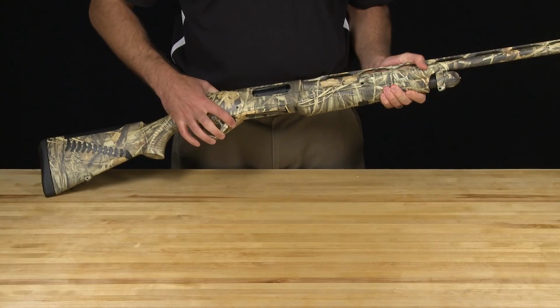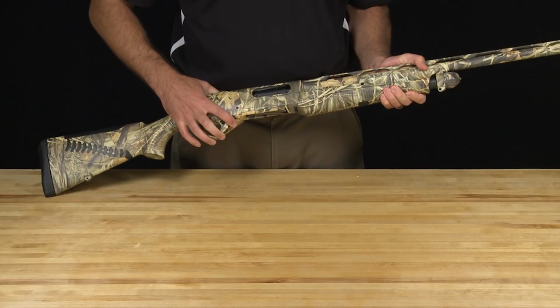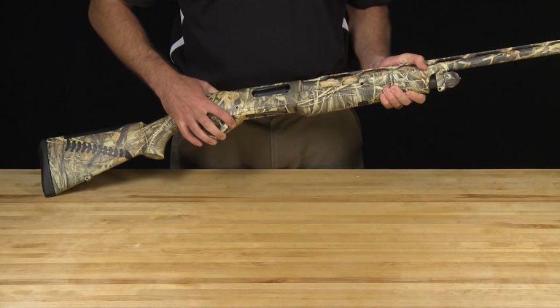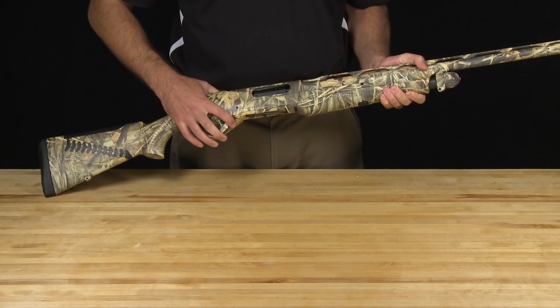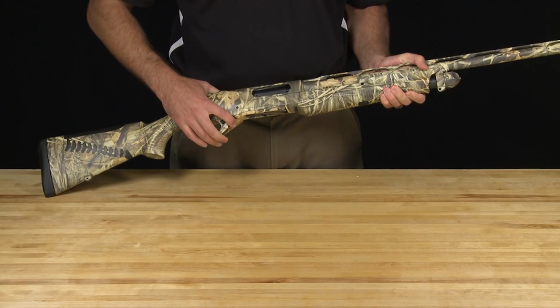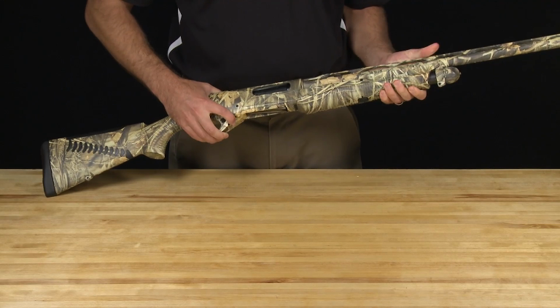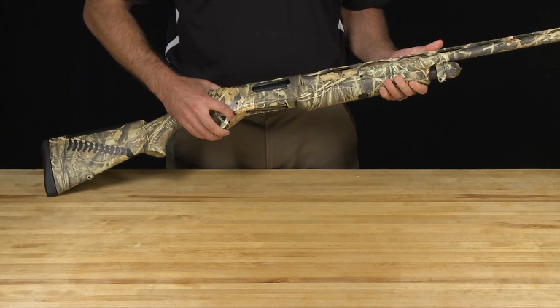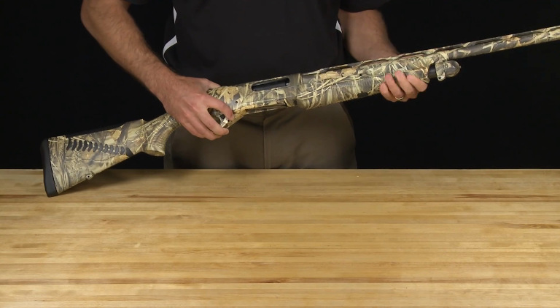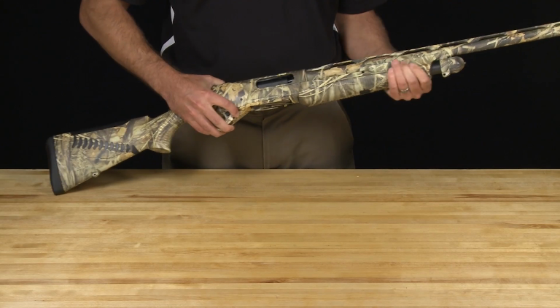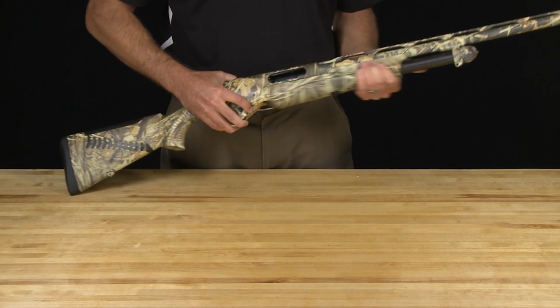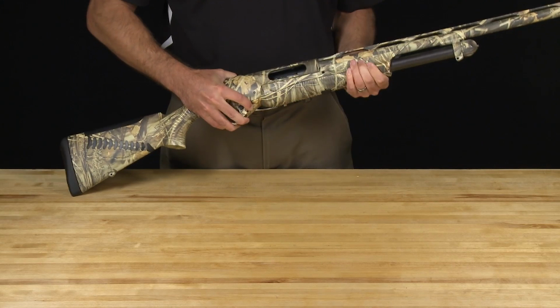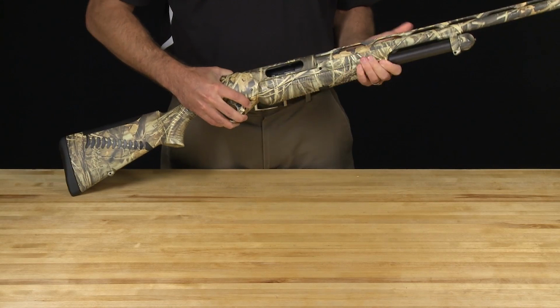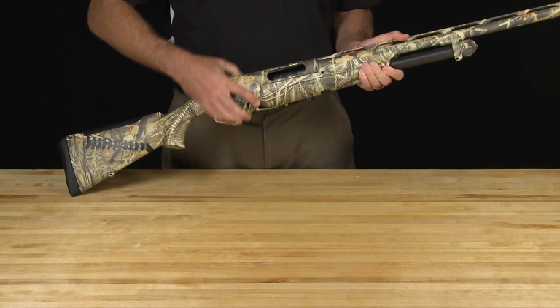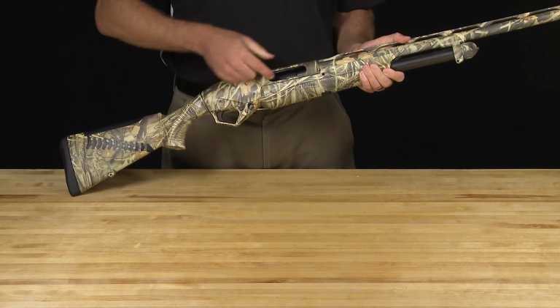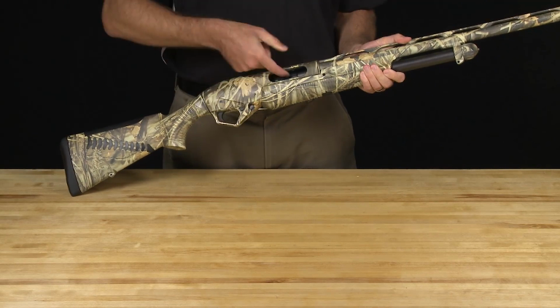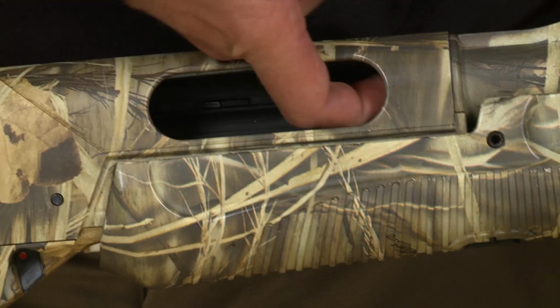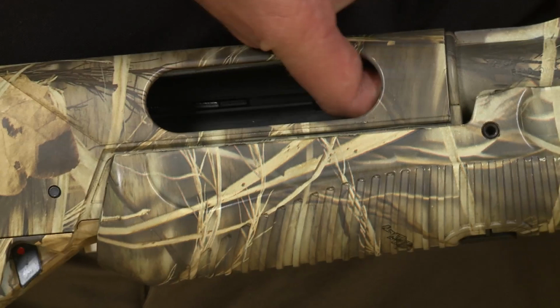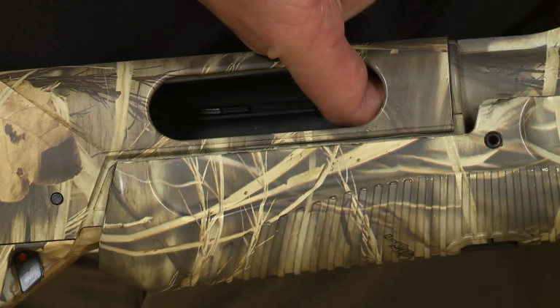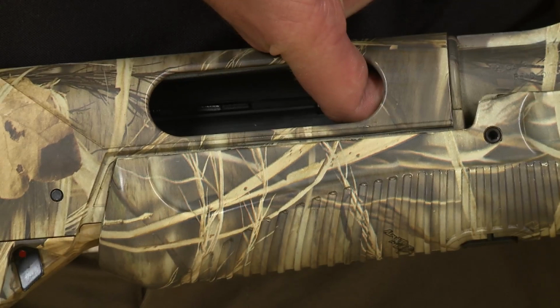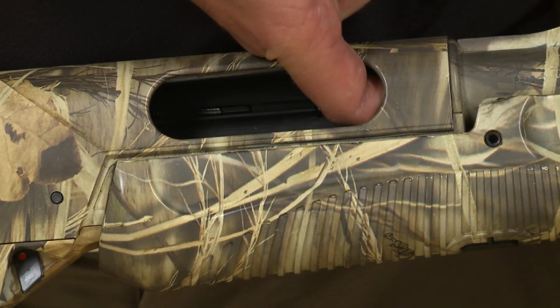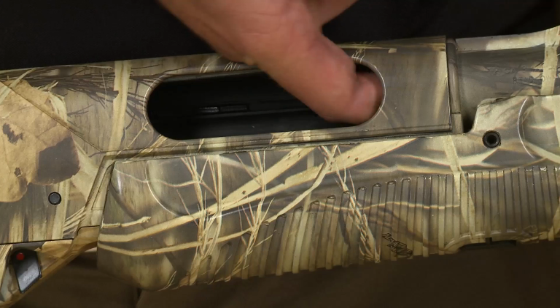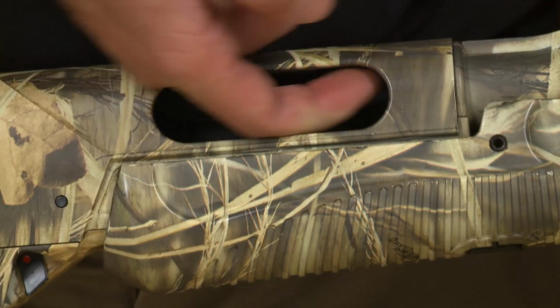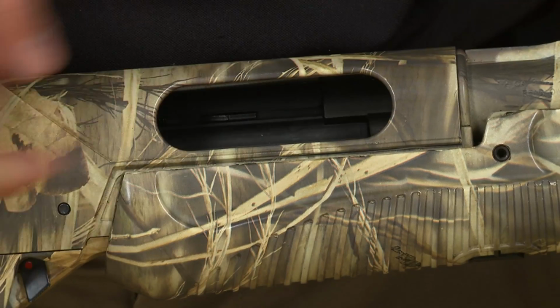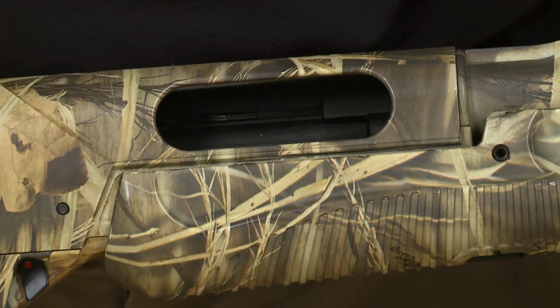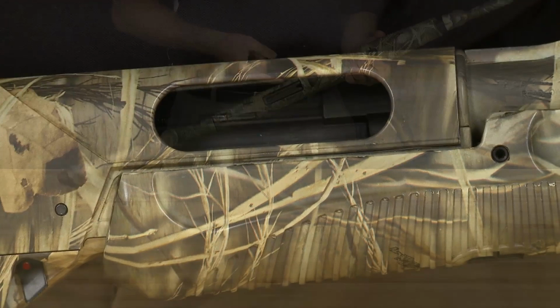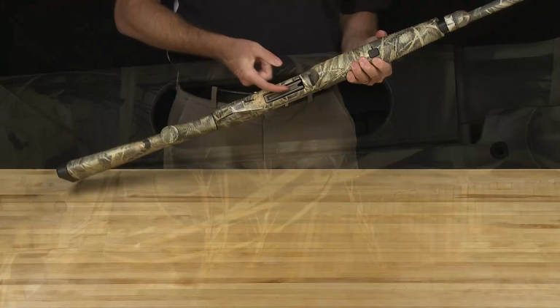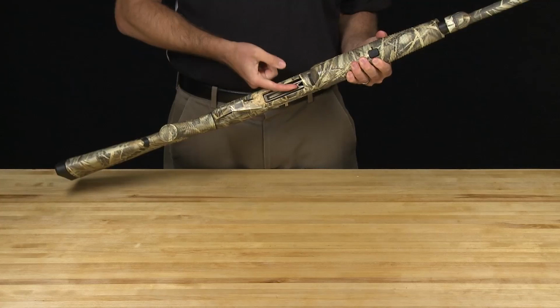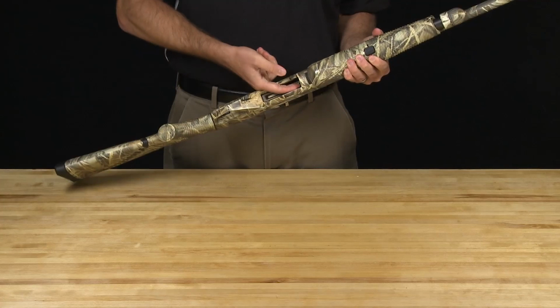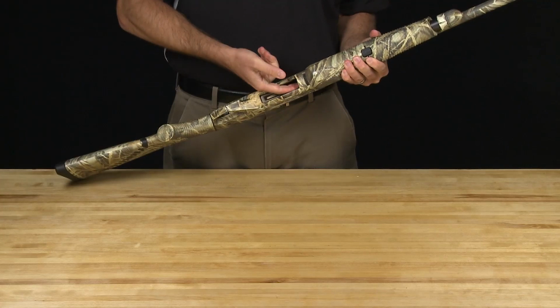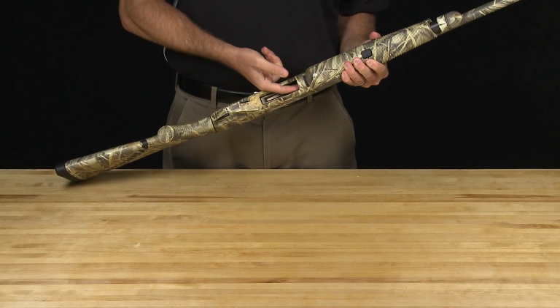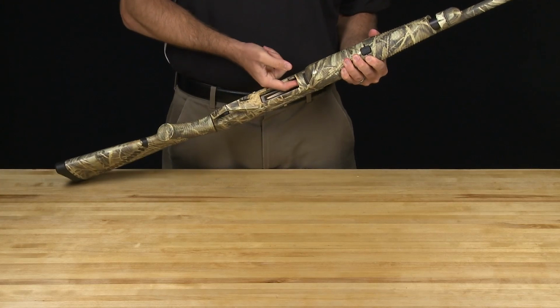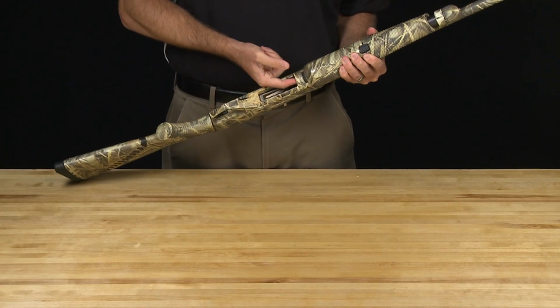Before disassembling, make sure to check both visually and physically that your shotgun is not loaded.